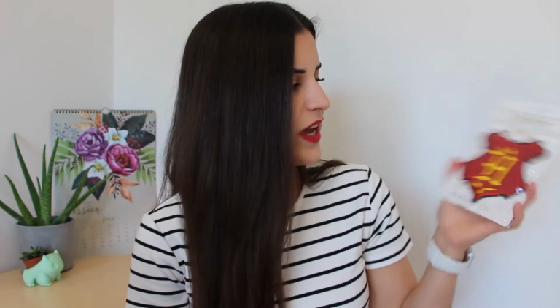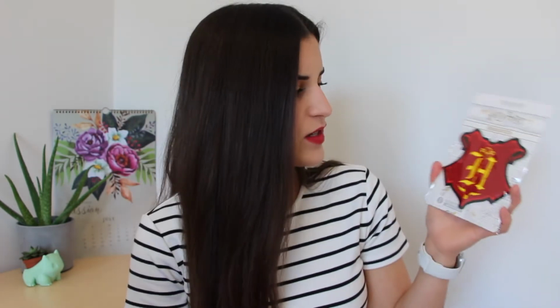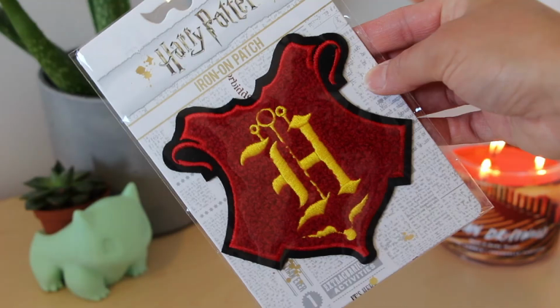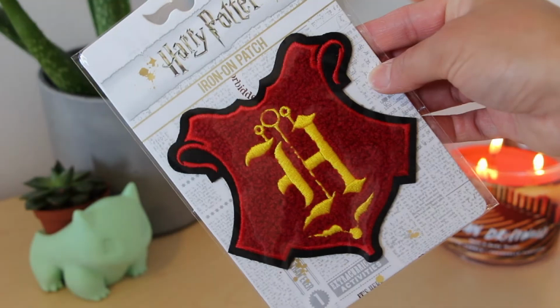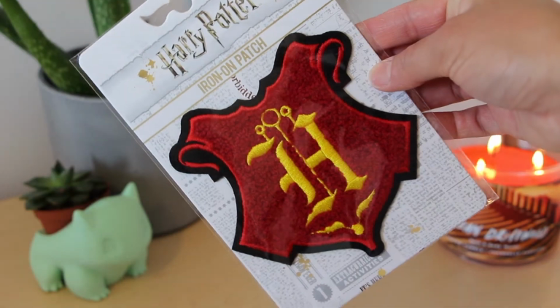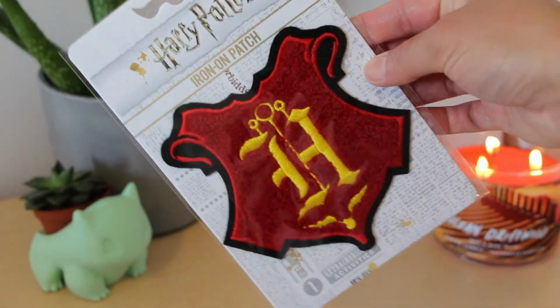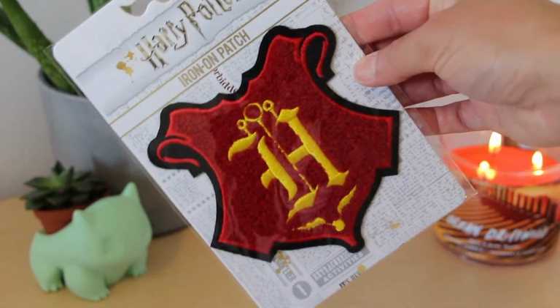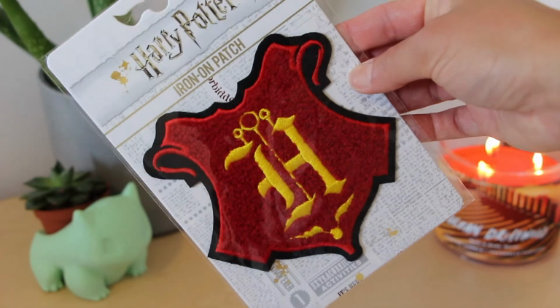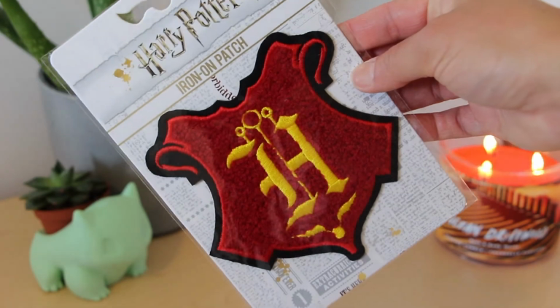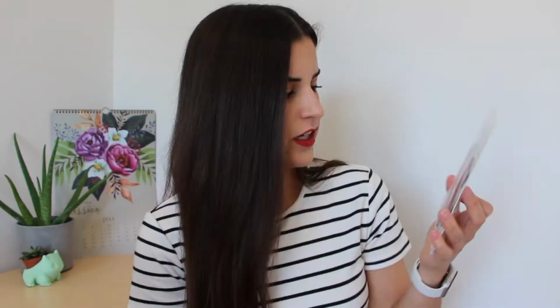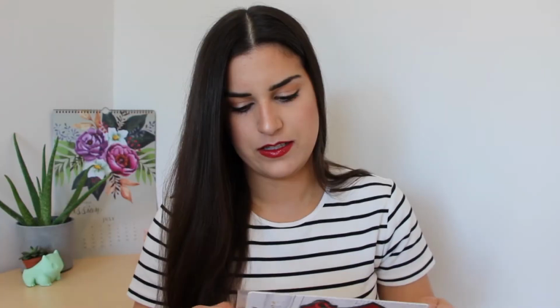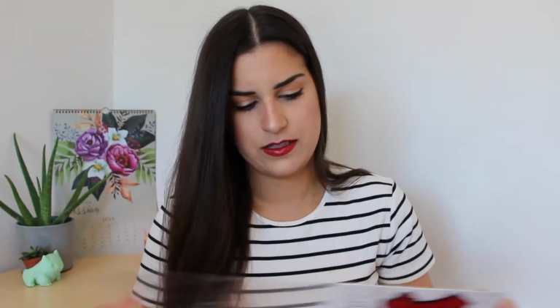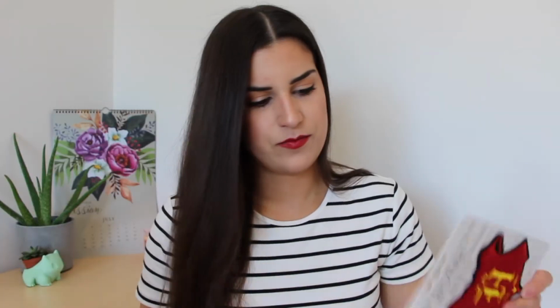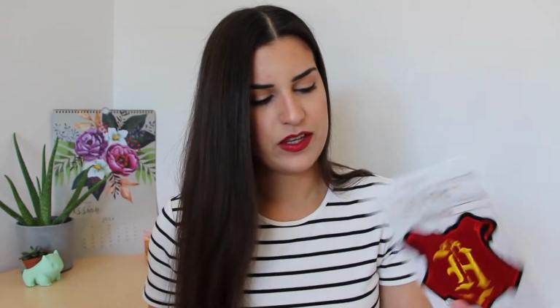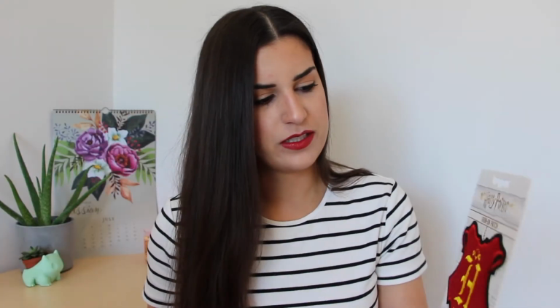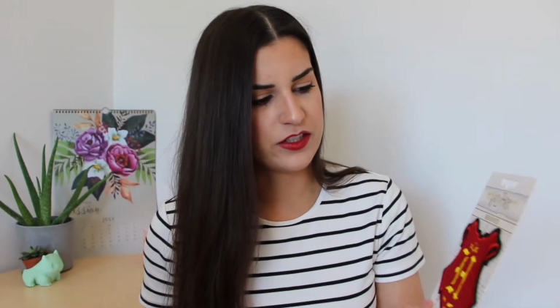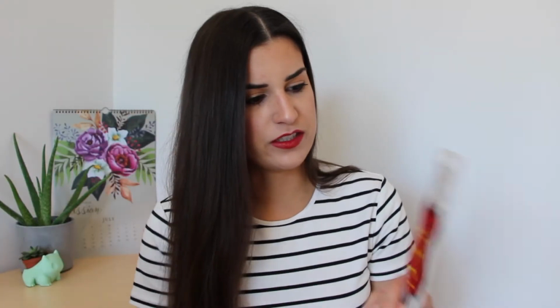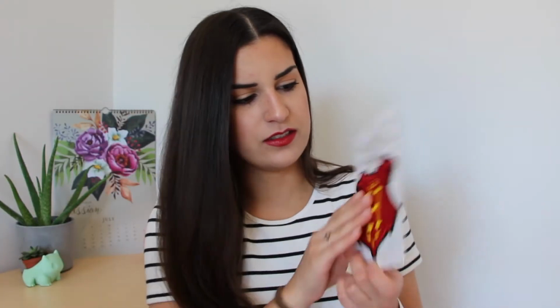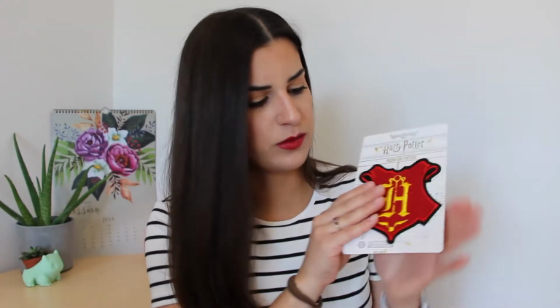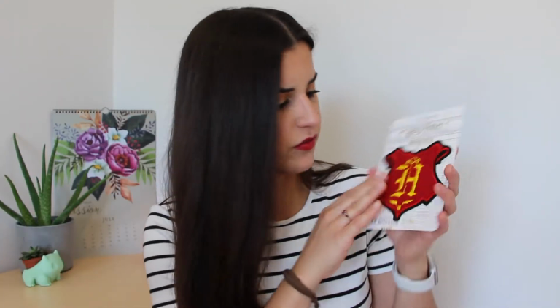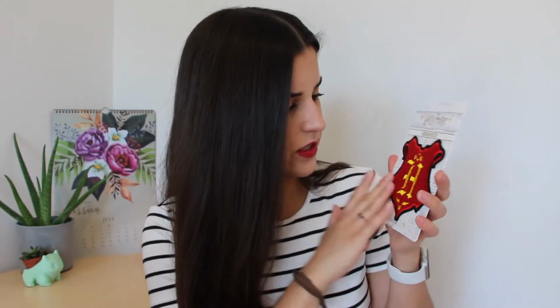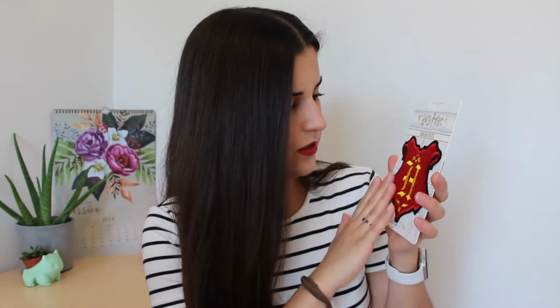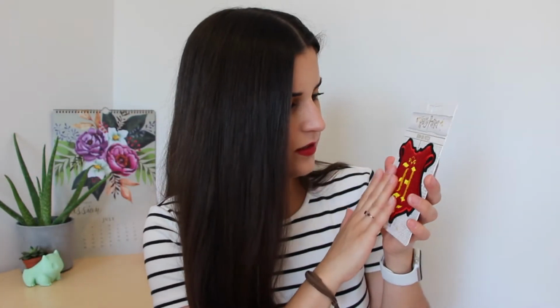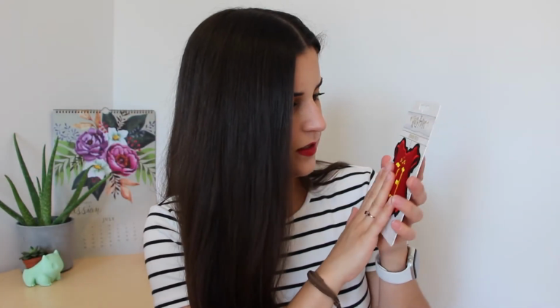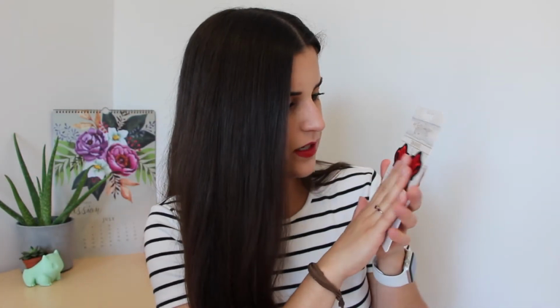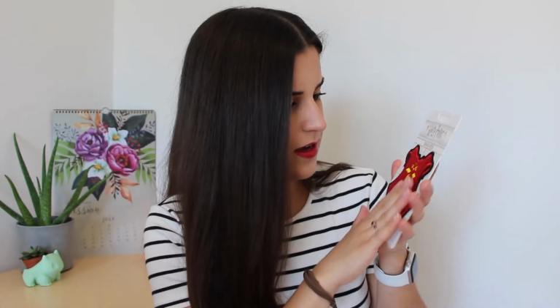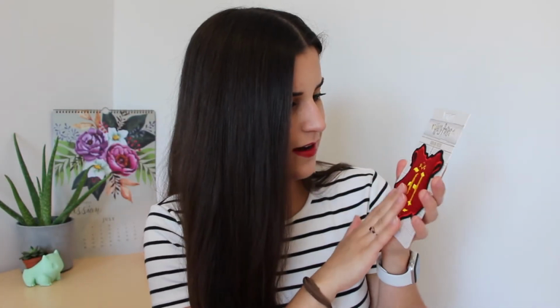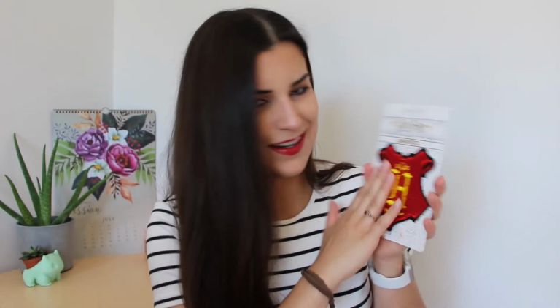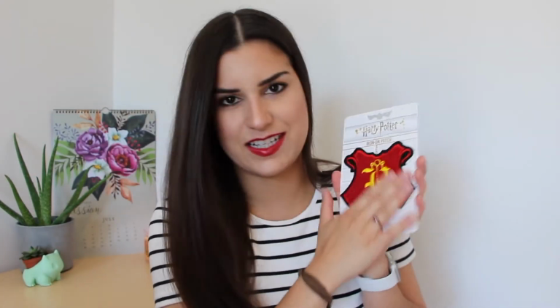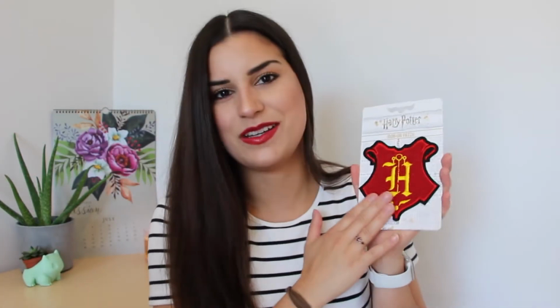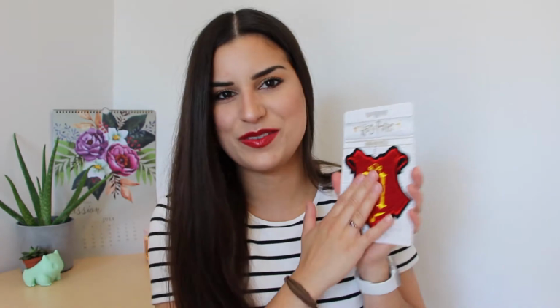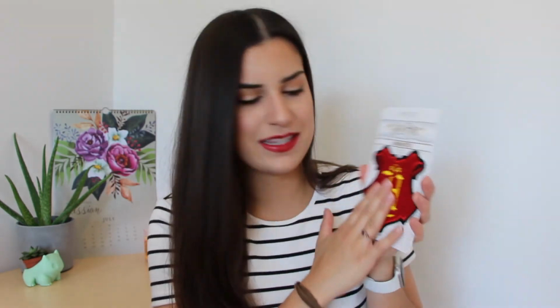We have another iron-on patch. I want to touch it because it looks really fuzzy. Yeah, quite fuzzy.